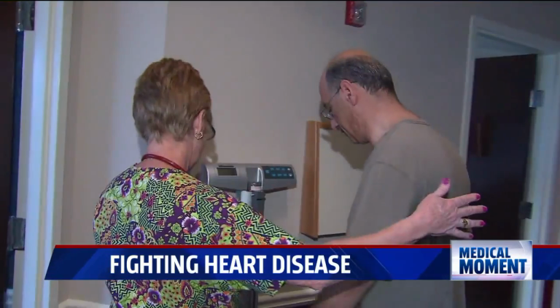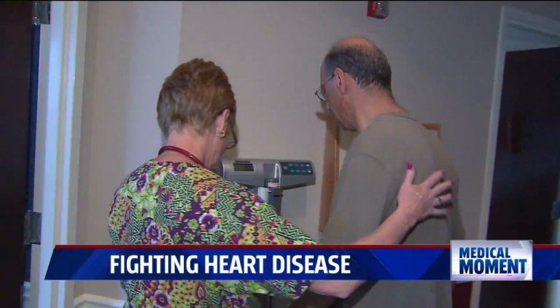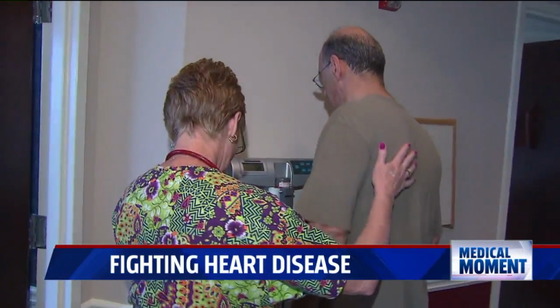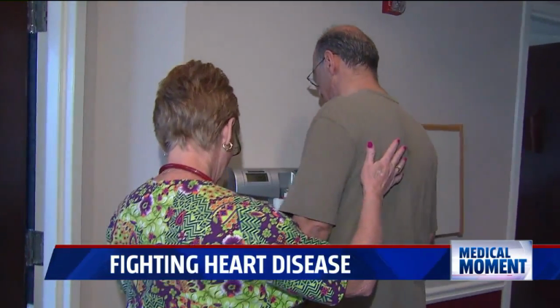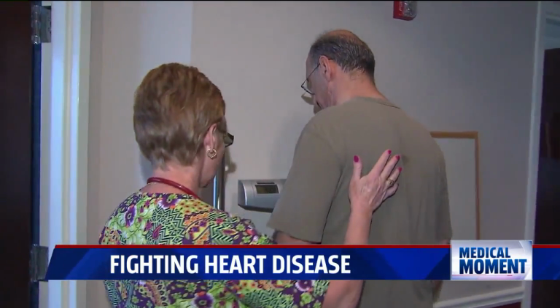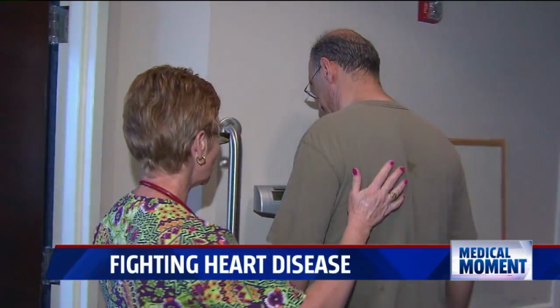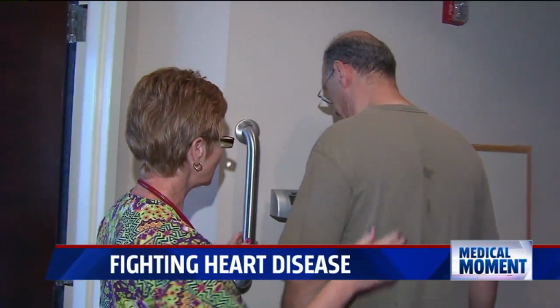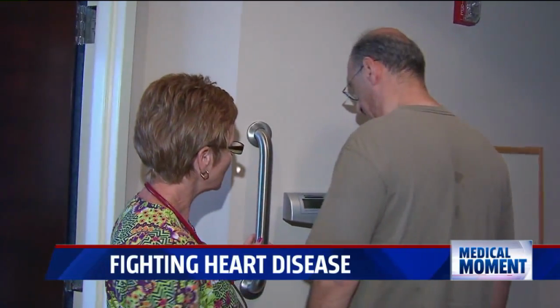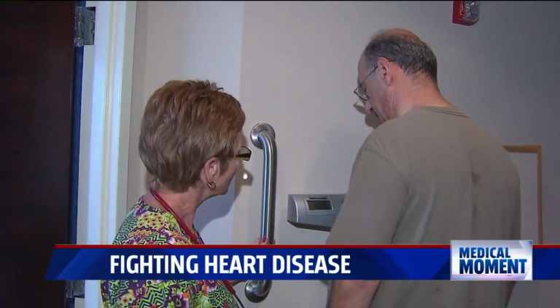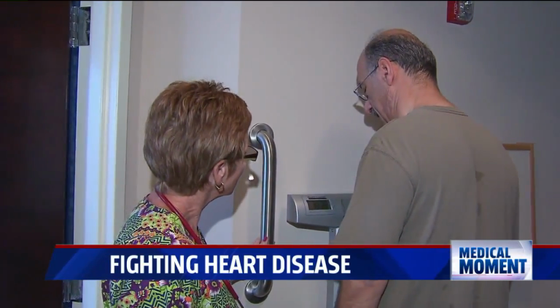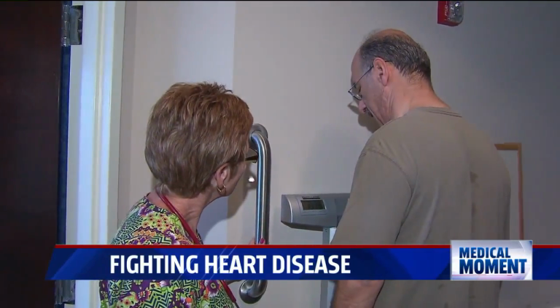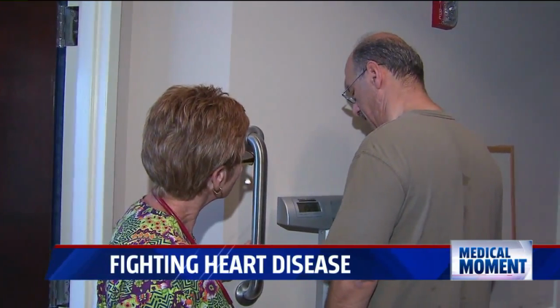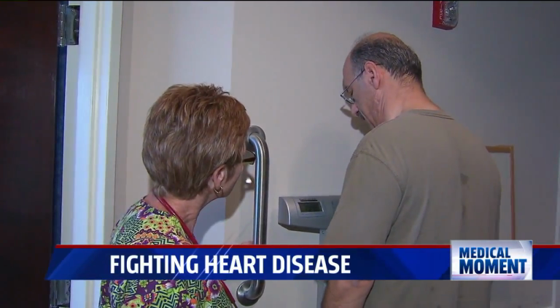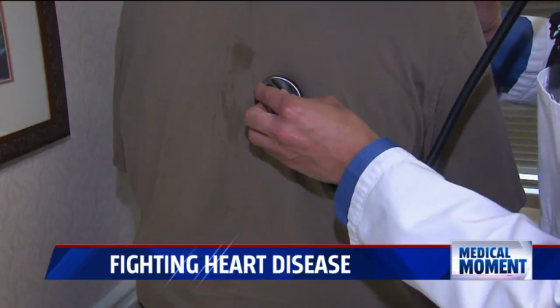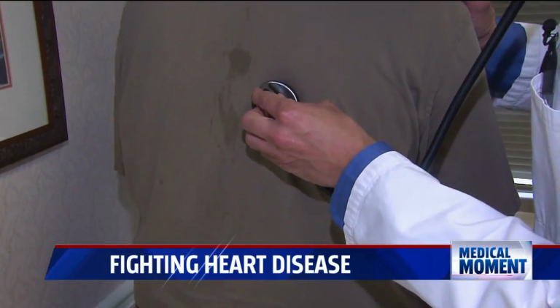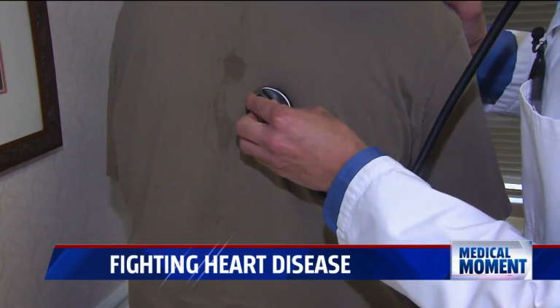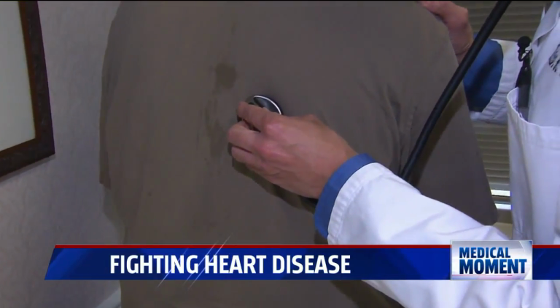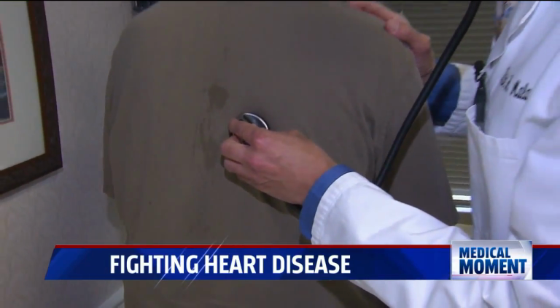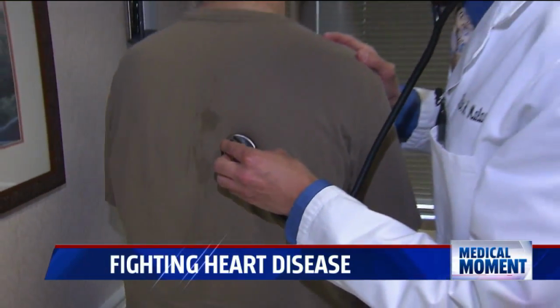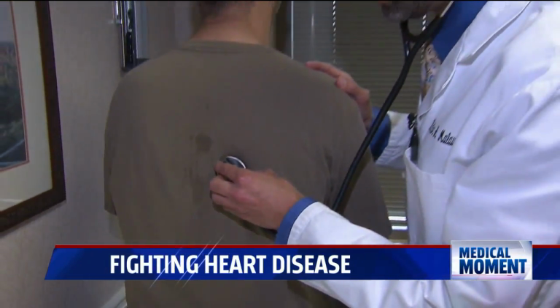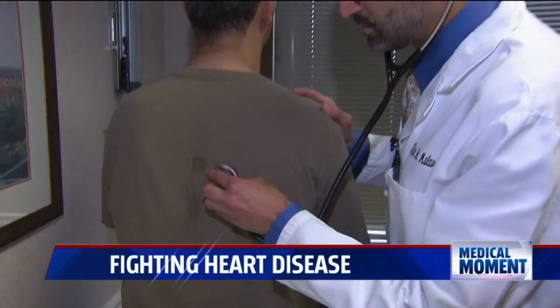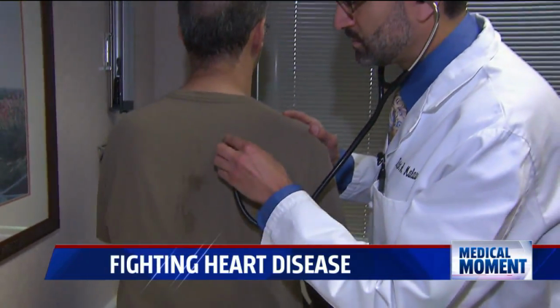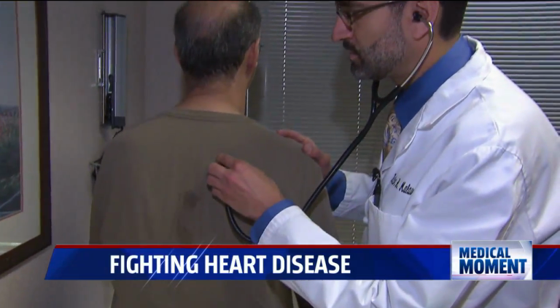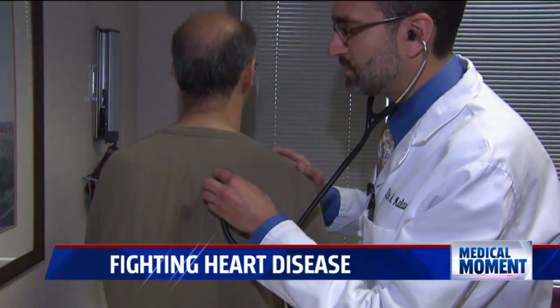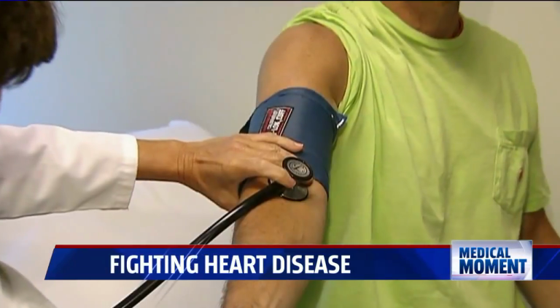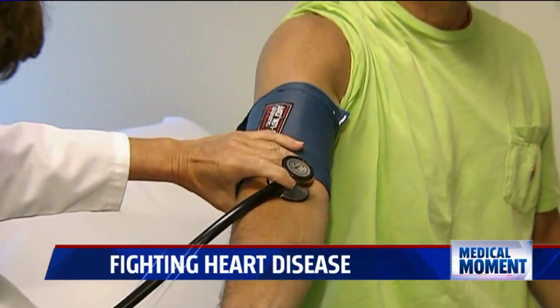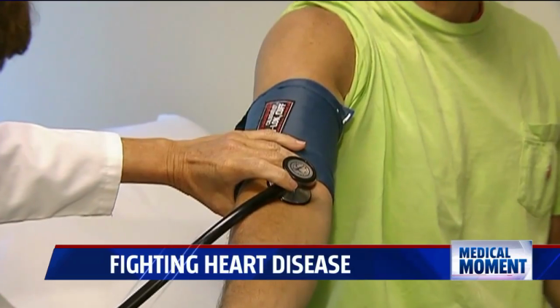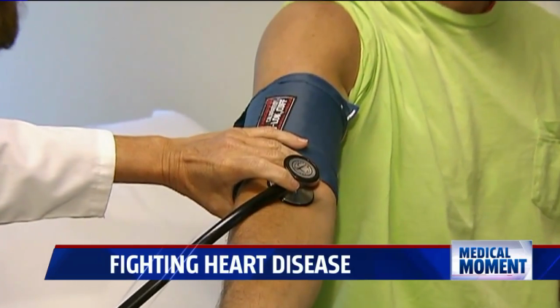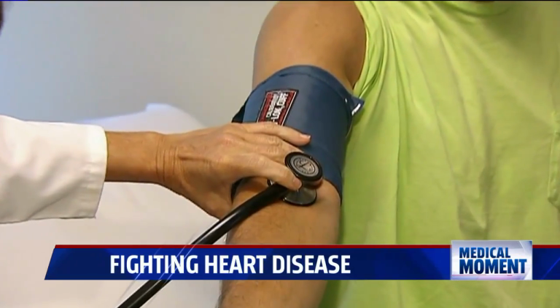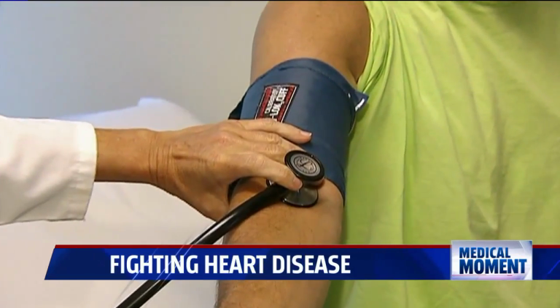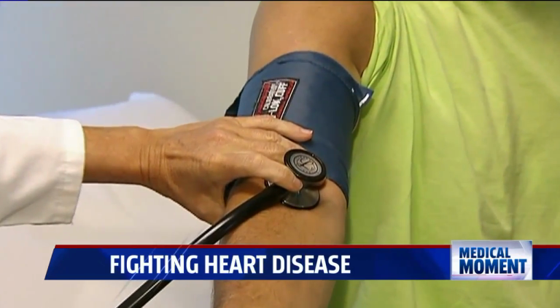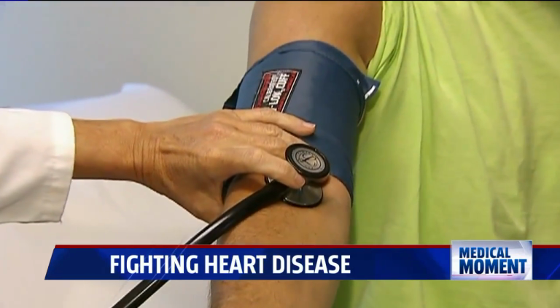Dr. Inas Yassa says you should get a simple vascular screening once you're in your 60s, but if you have a family history, sooner than that, and most screenings are covered by insurance.